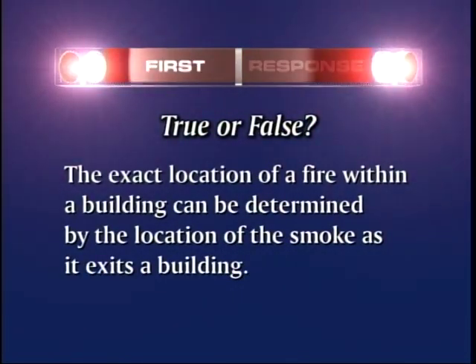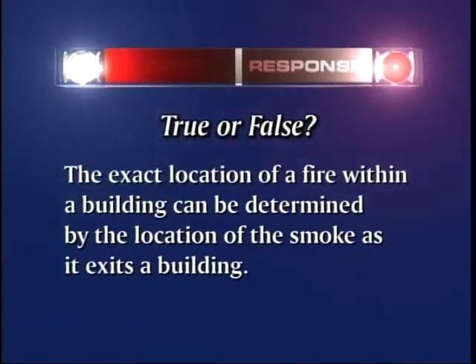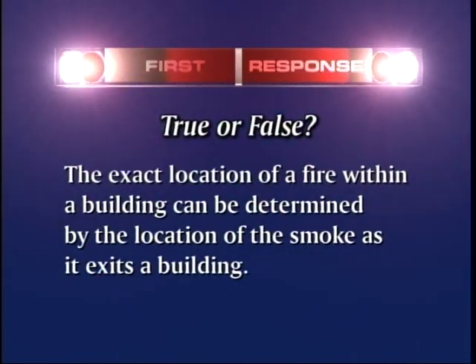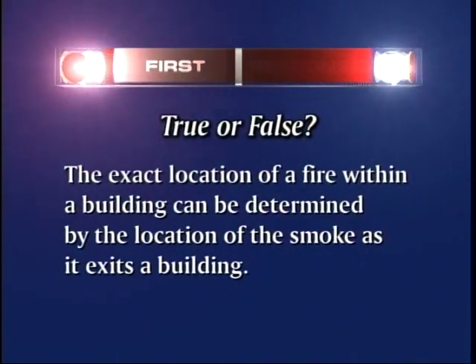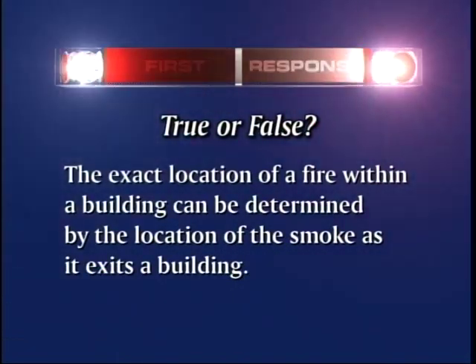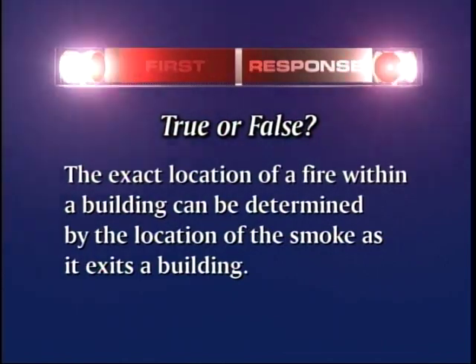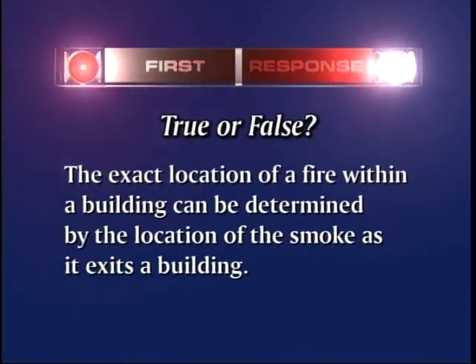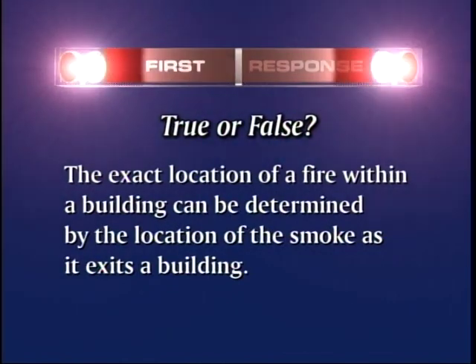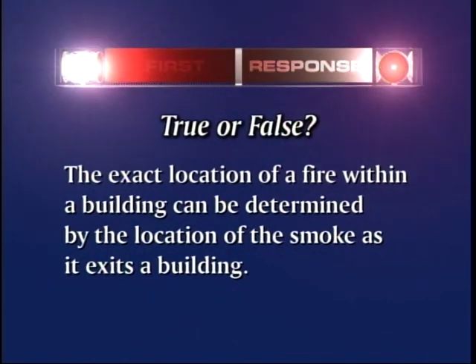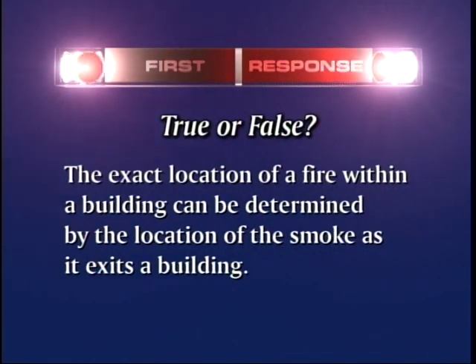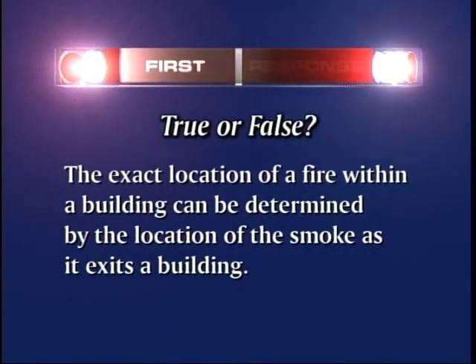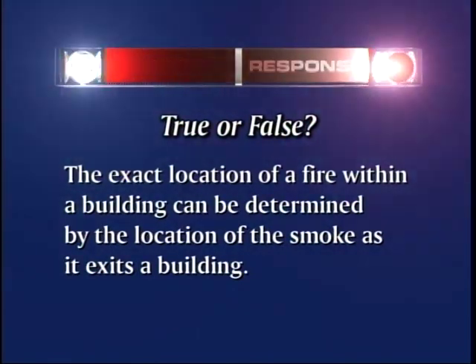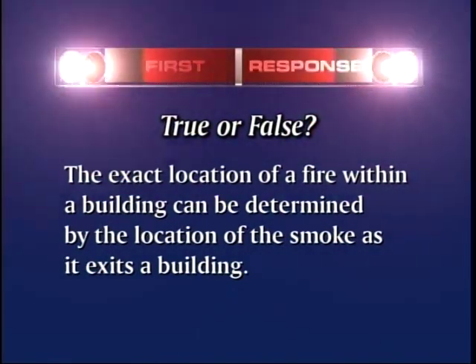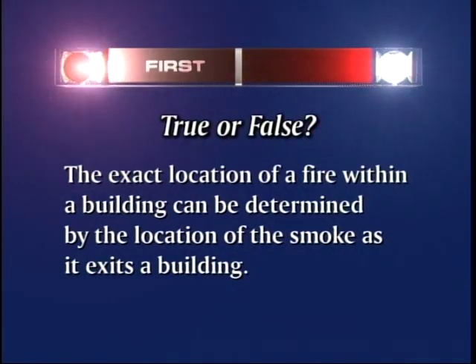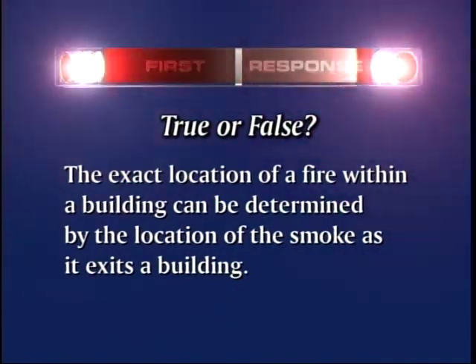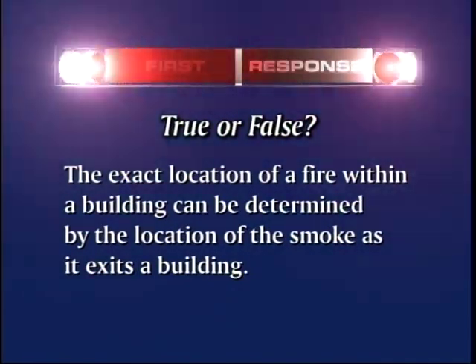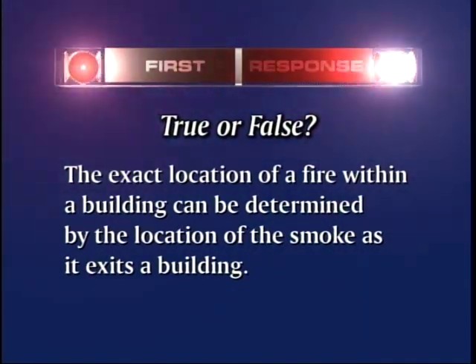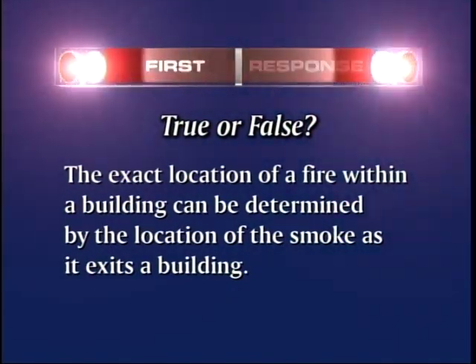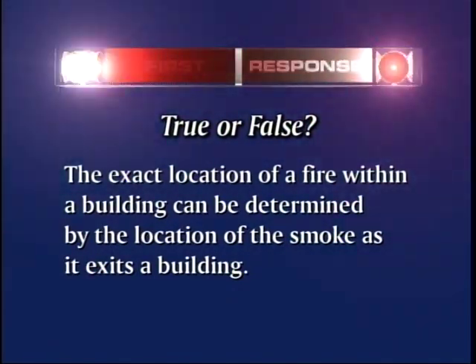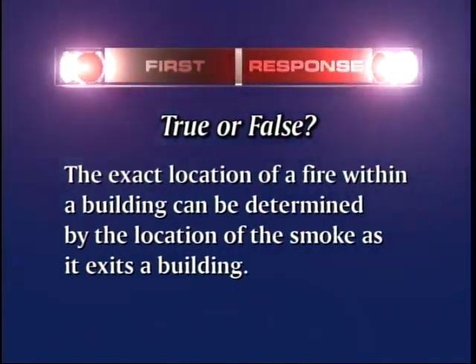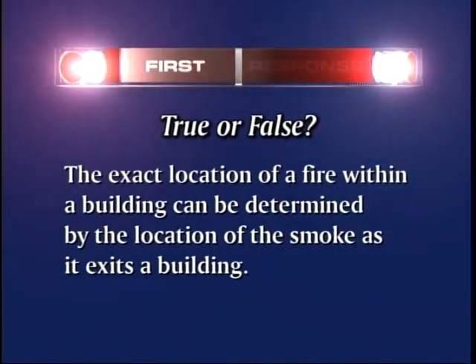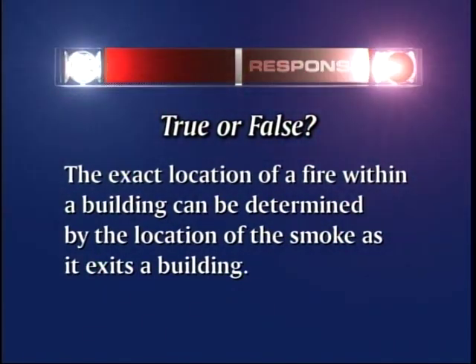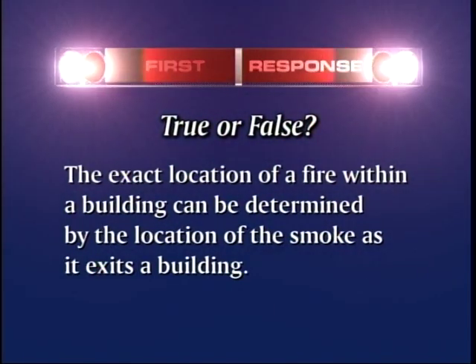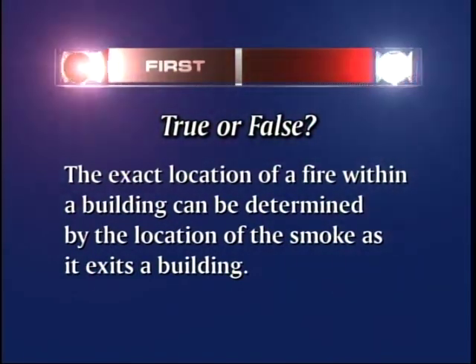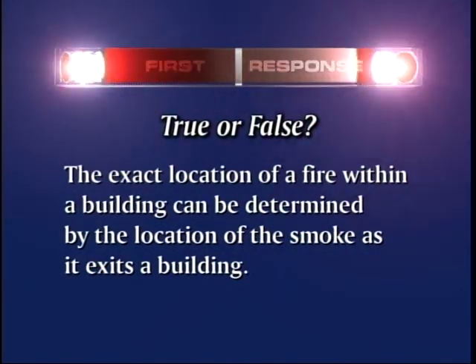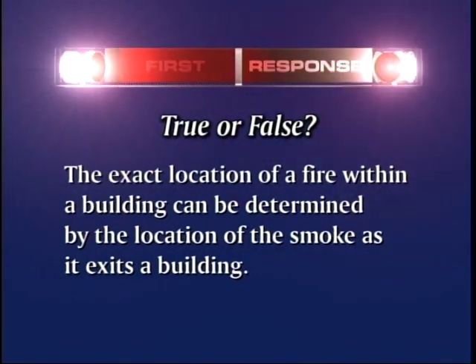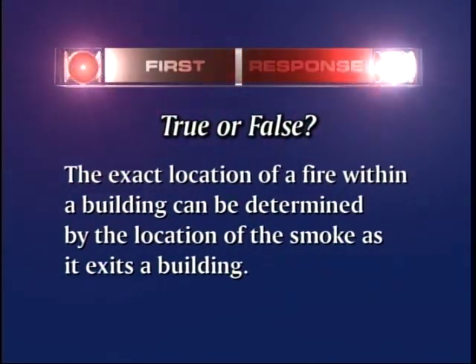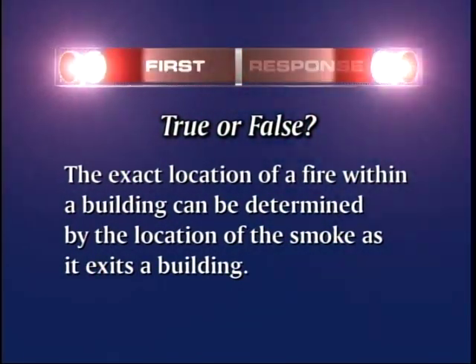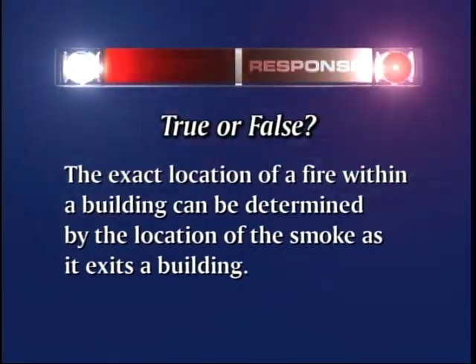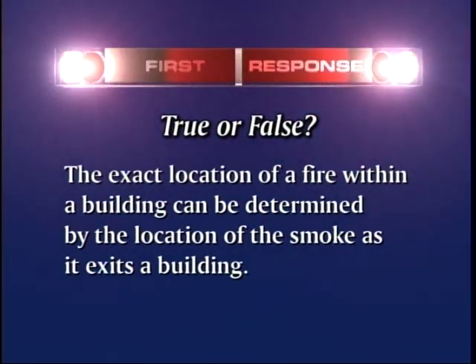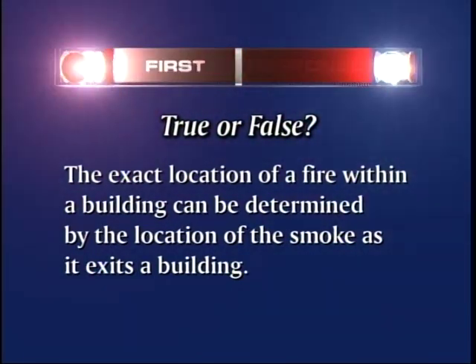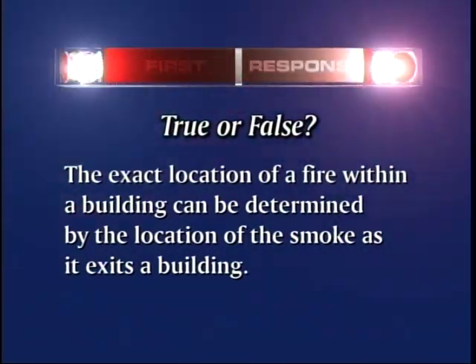True or false: the exact location of the fire within a building can be determined by the location of the smoke exiting the building.